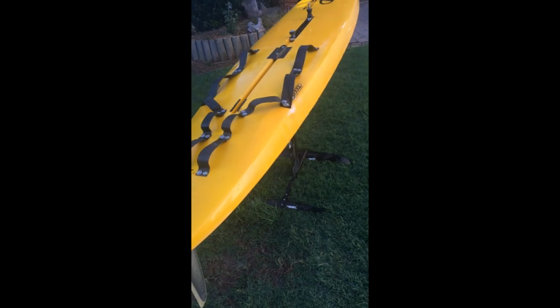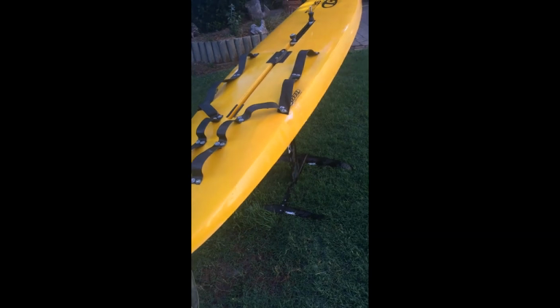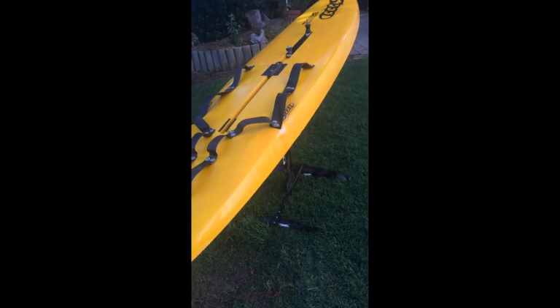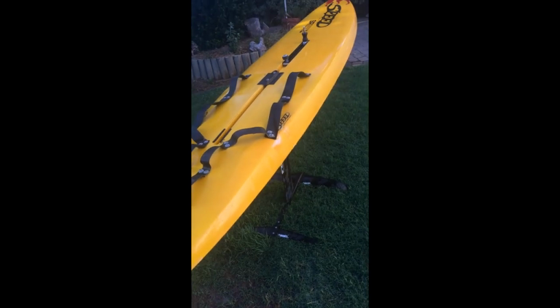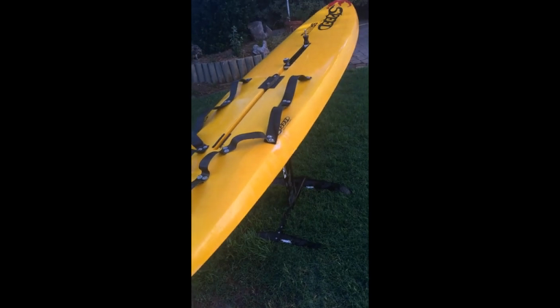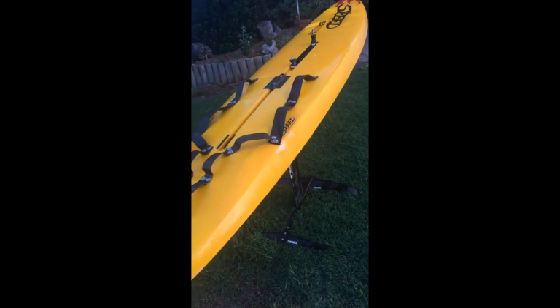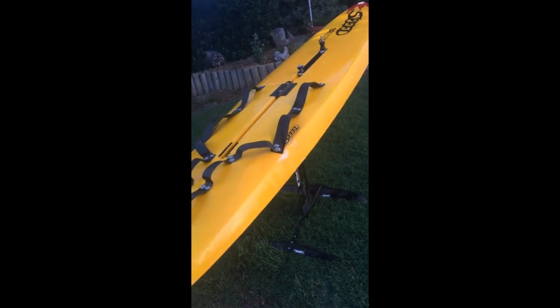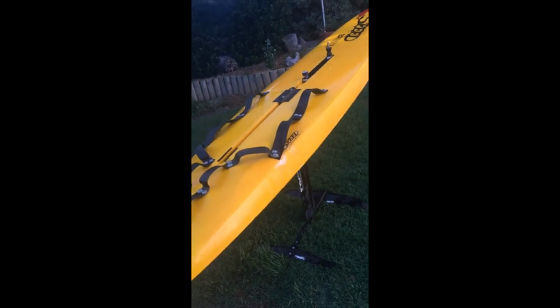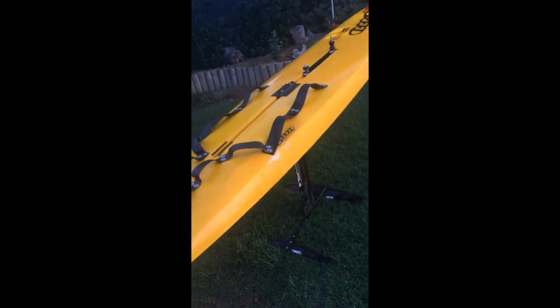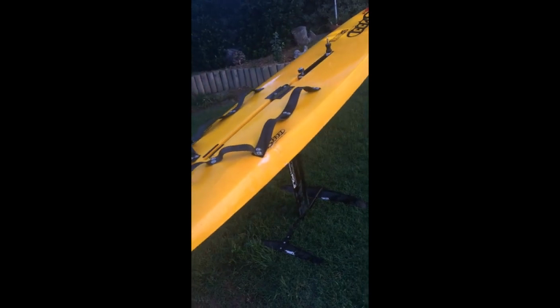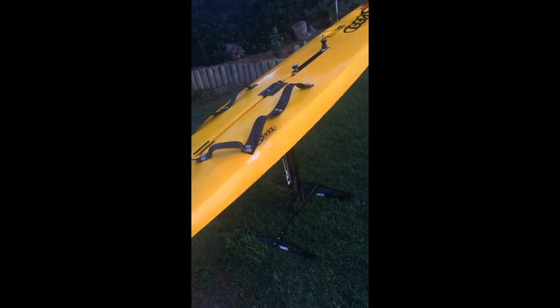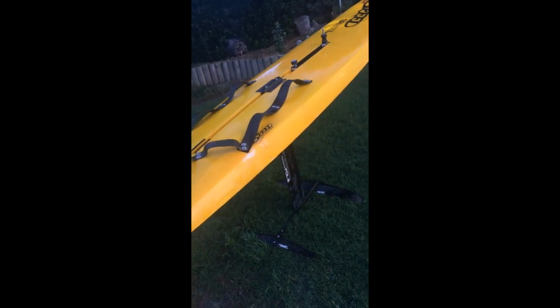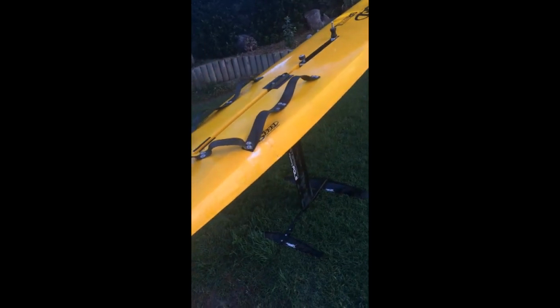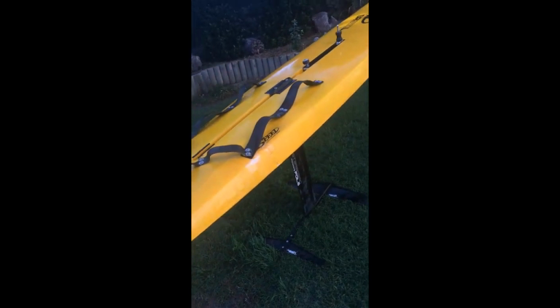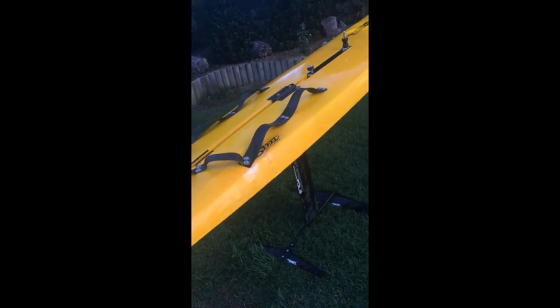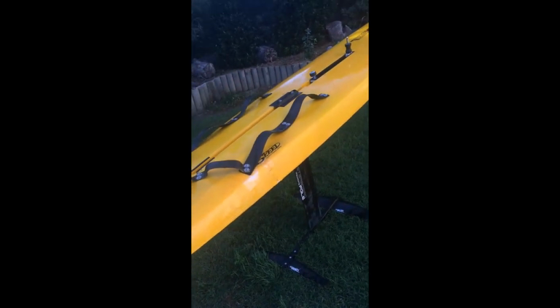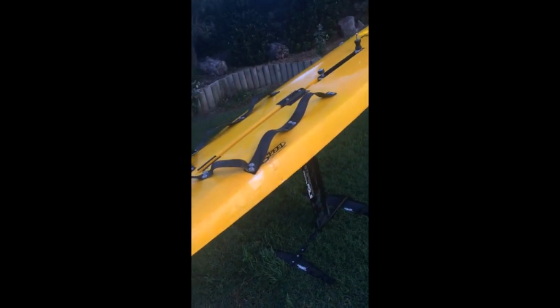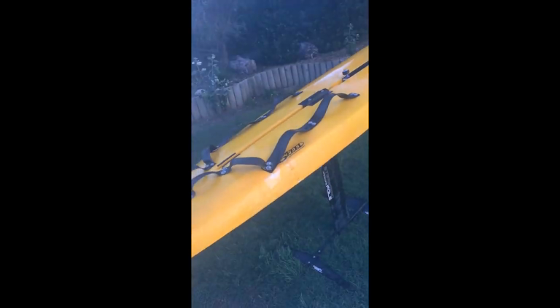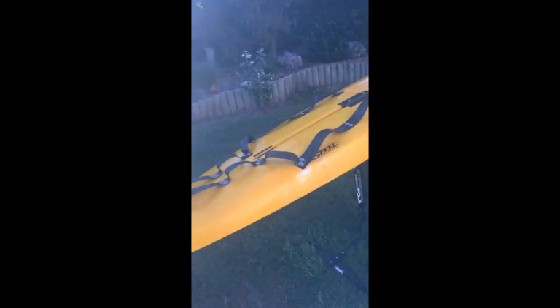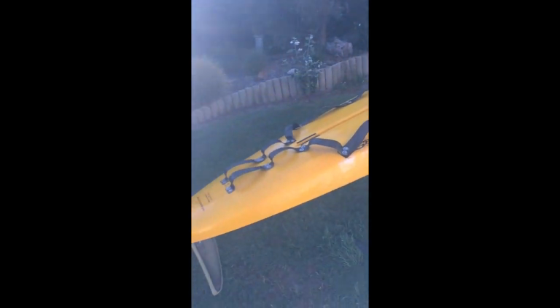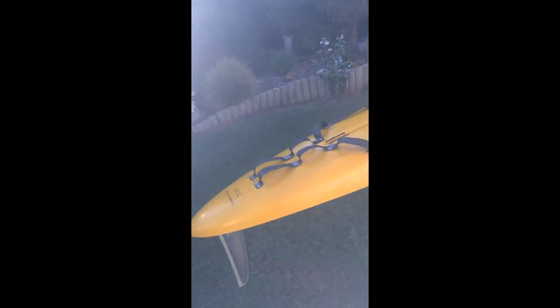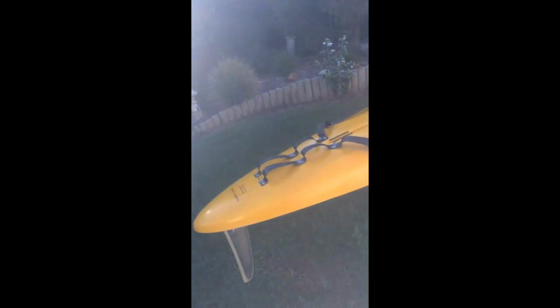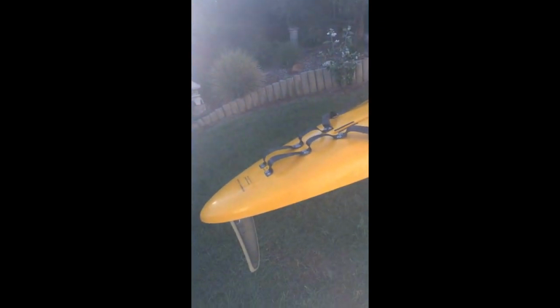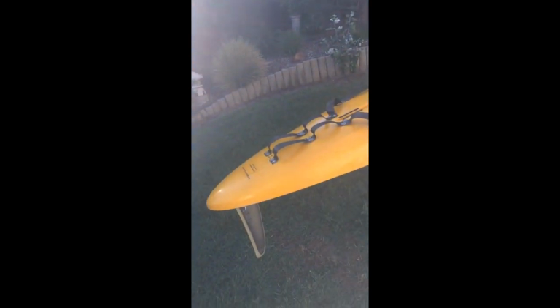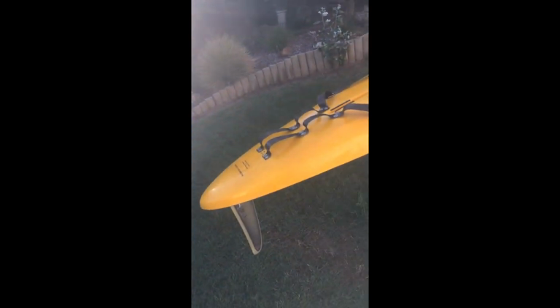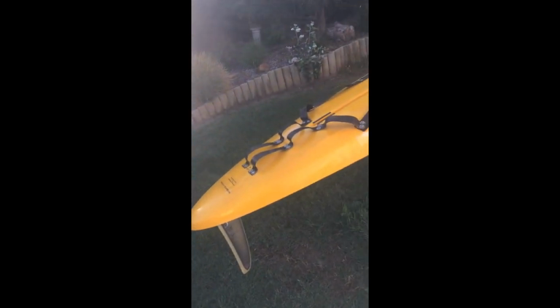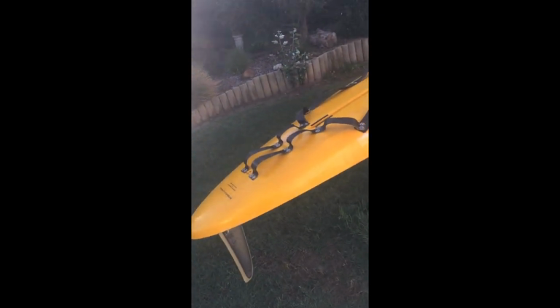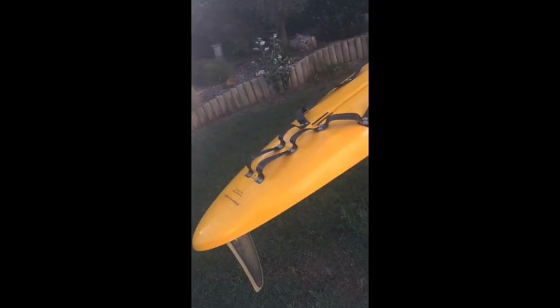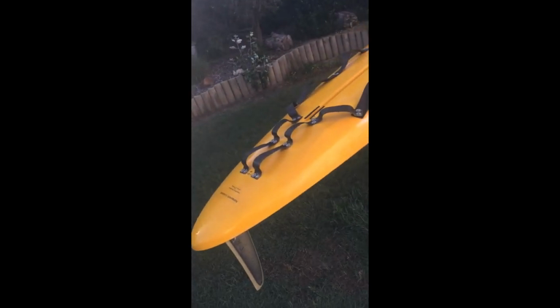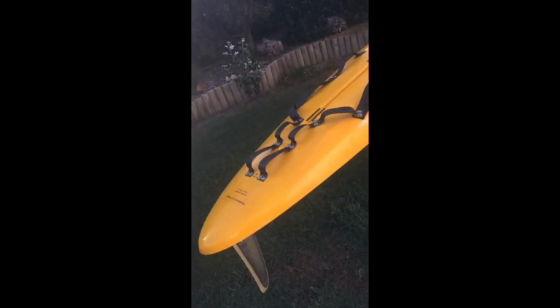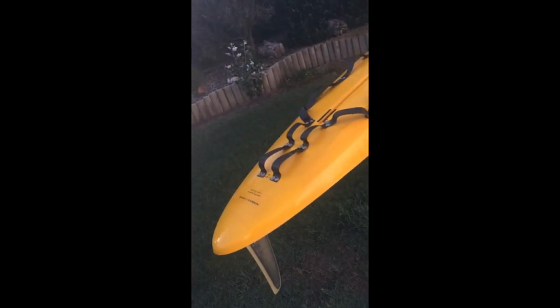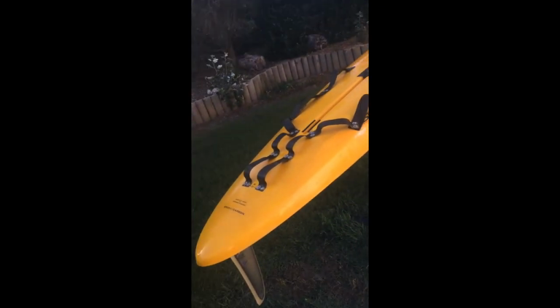When I wrecked the board I had to do some repairs. So in a nutshell, that's it.